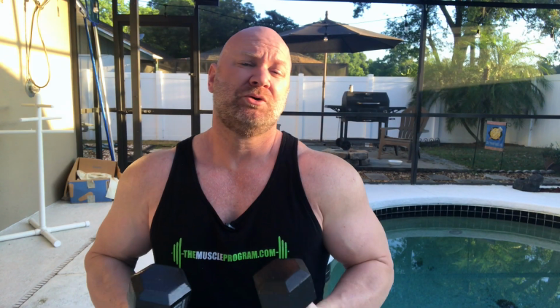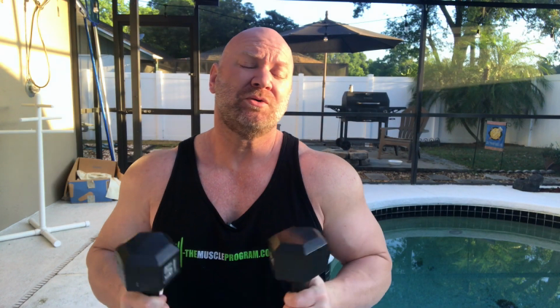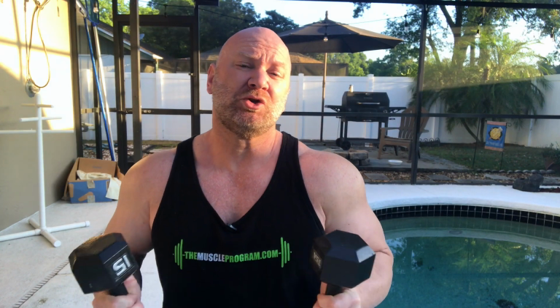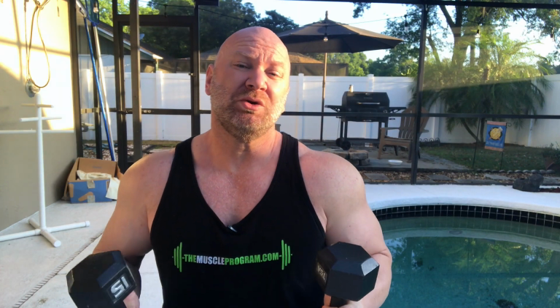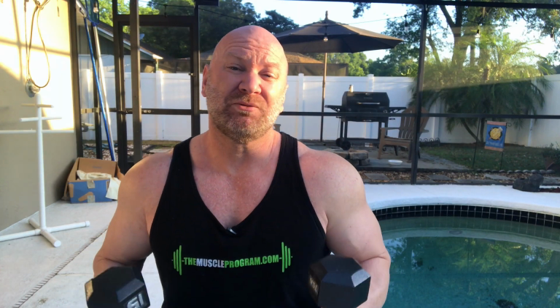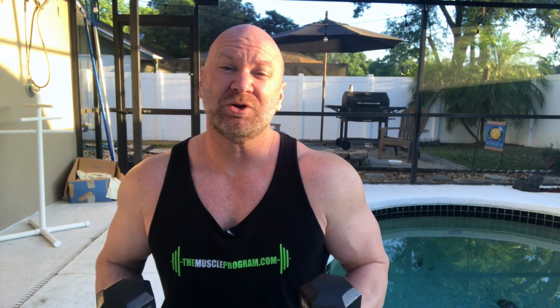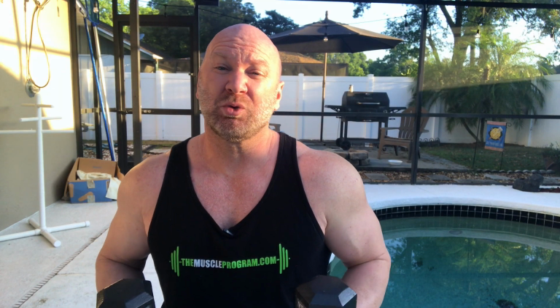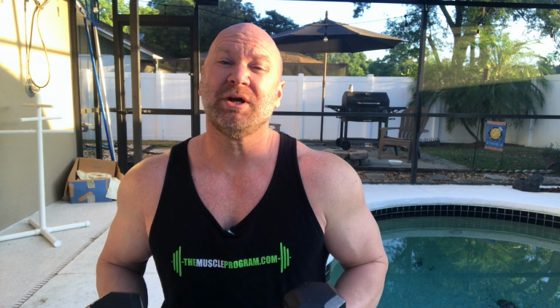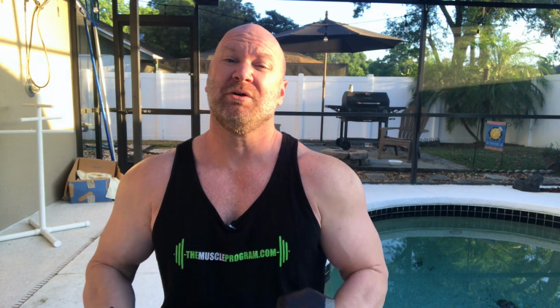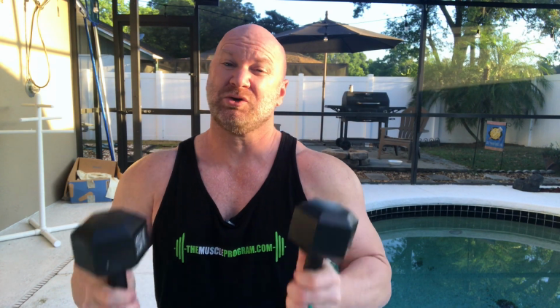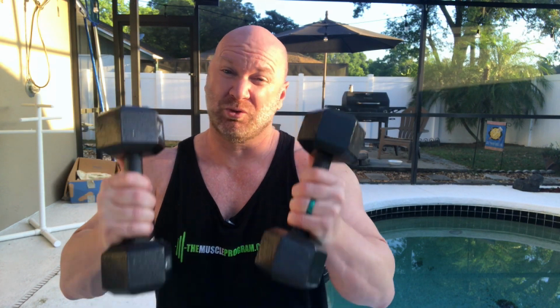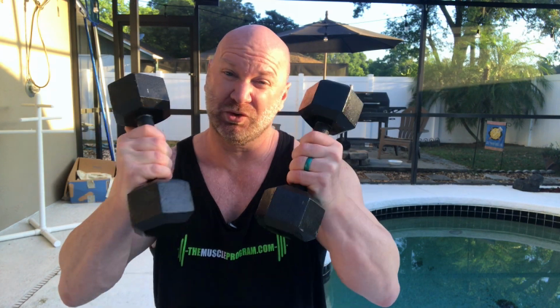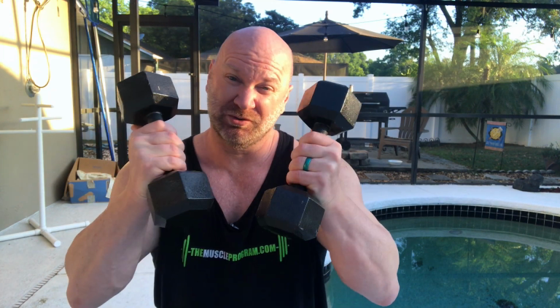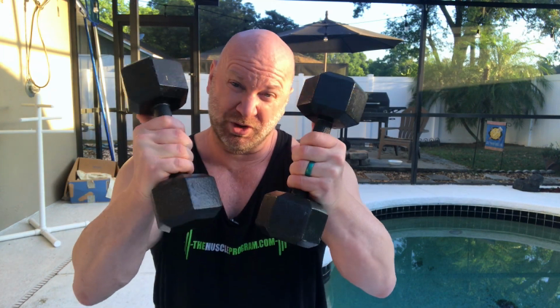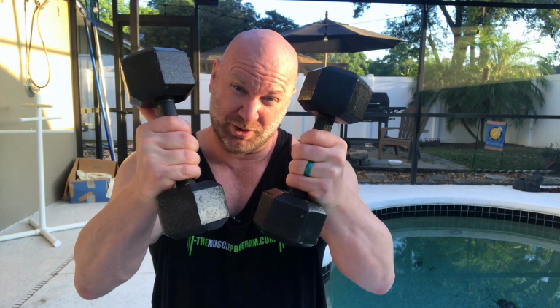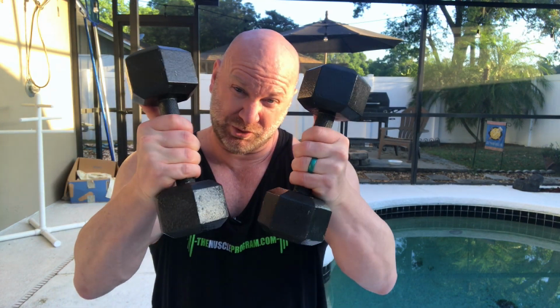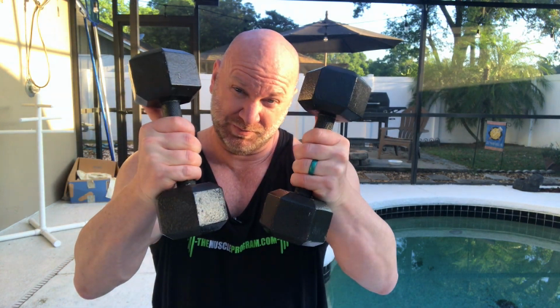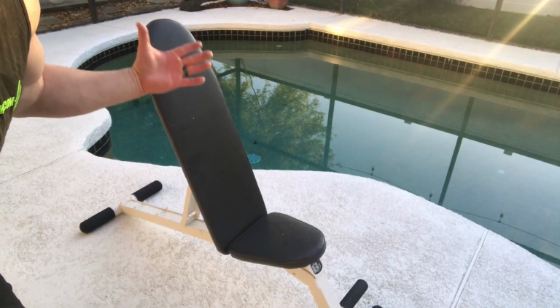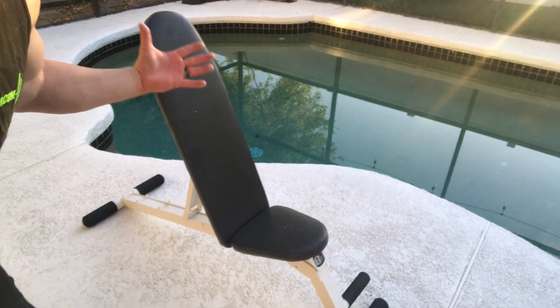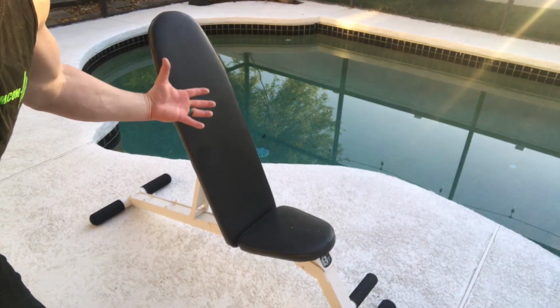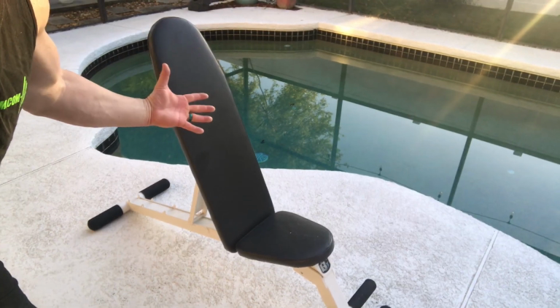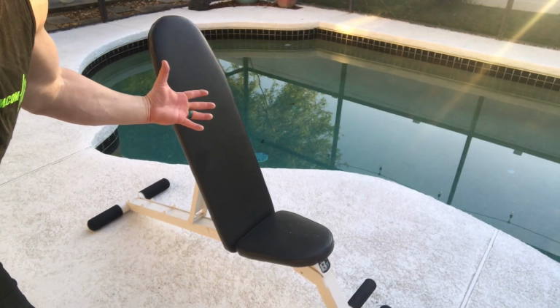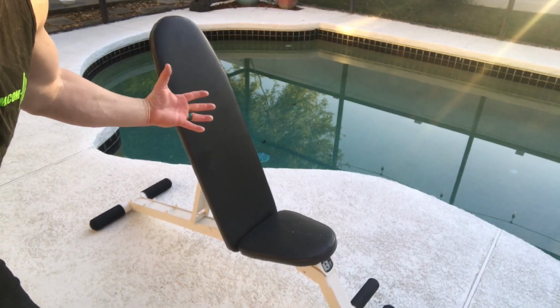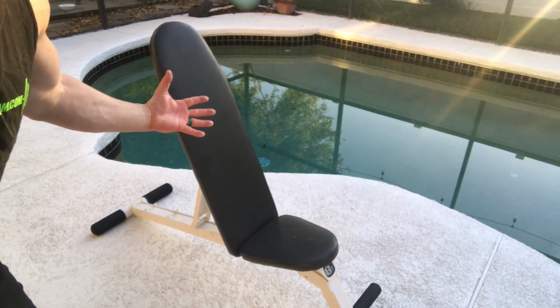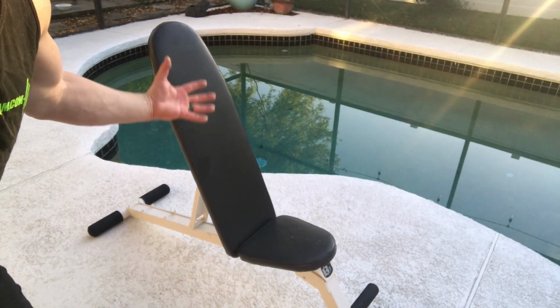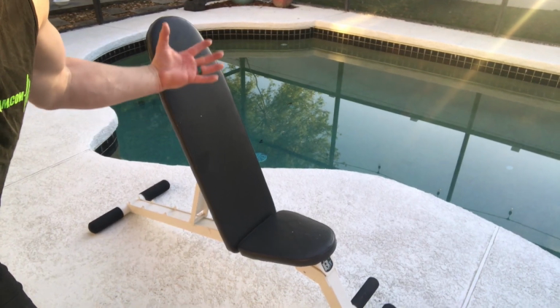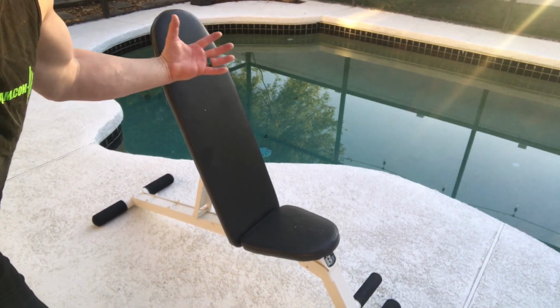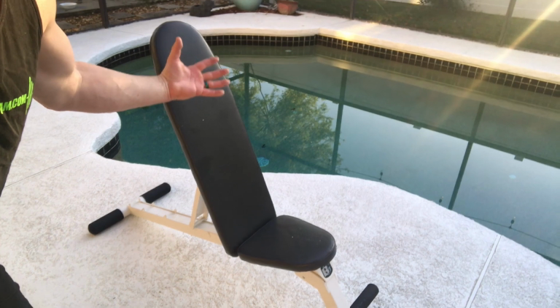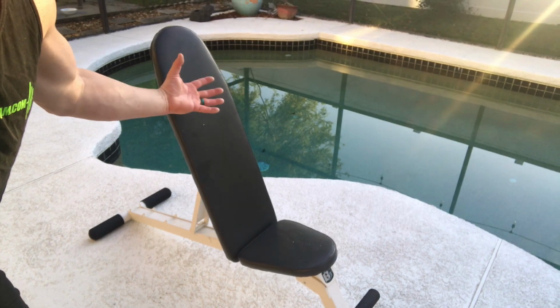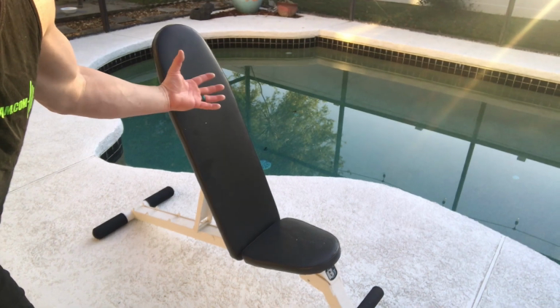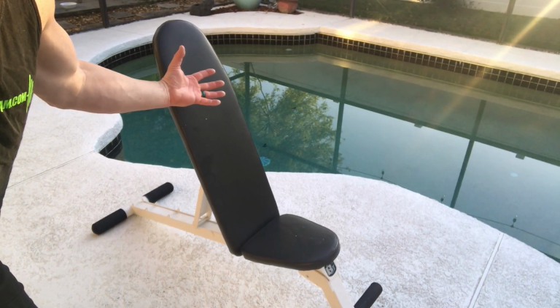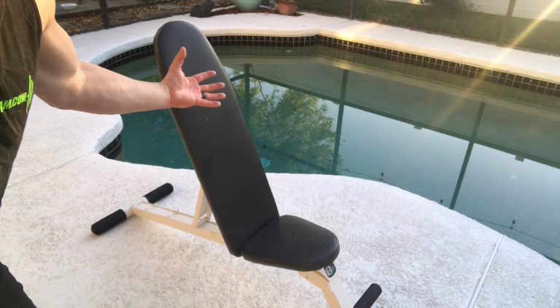The two things you need for this workout are, of course, the dumbbells. And it's also helpful if you have an adjustable bench like this one.